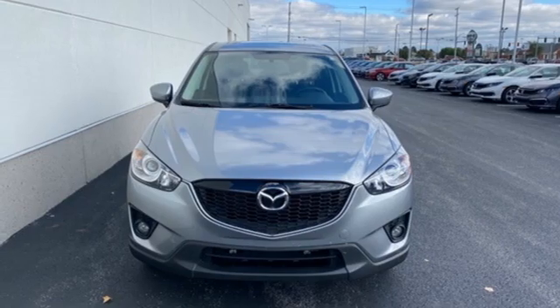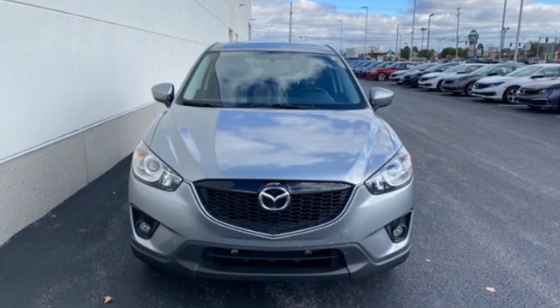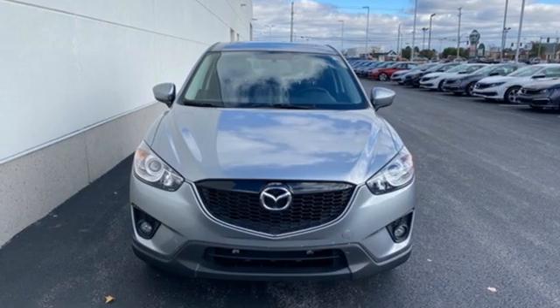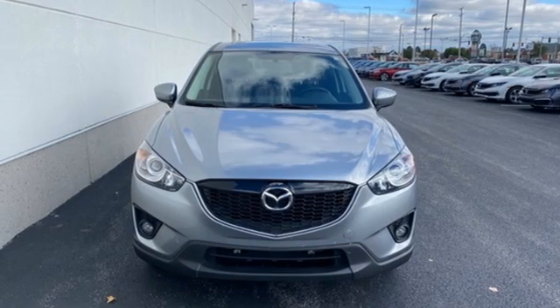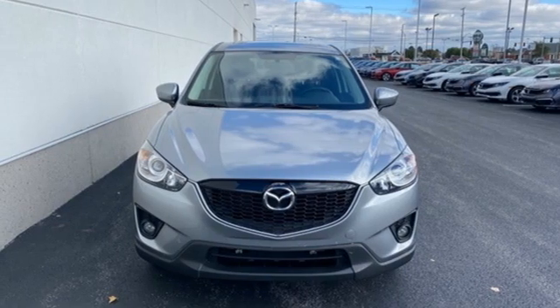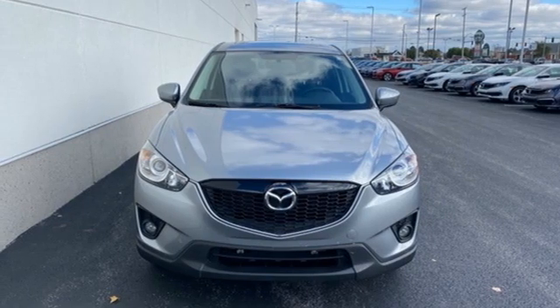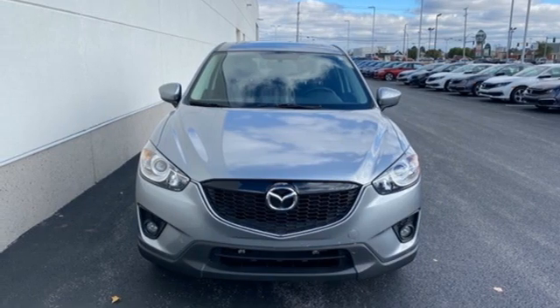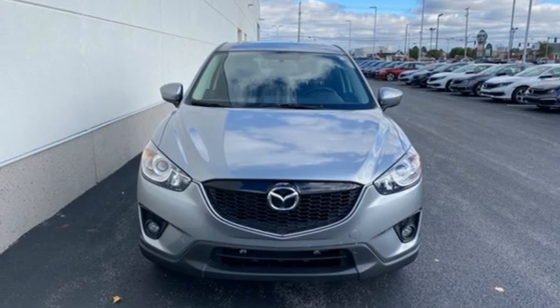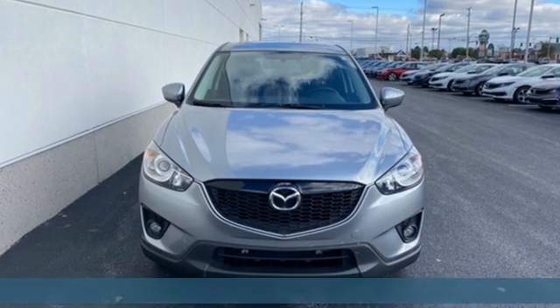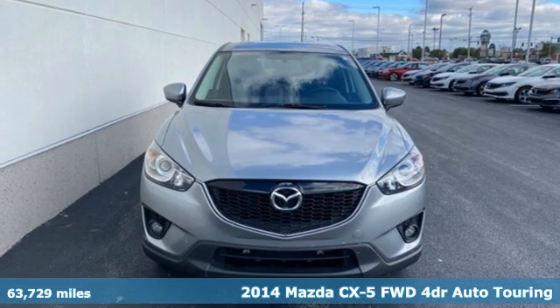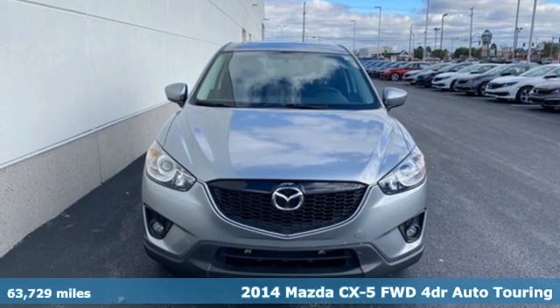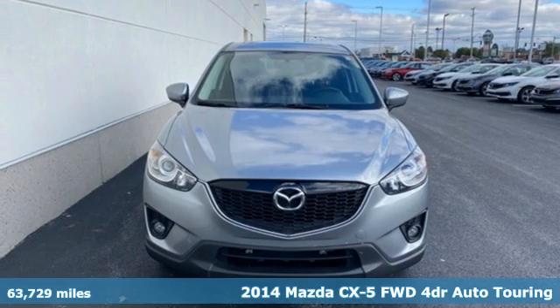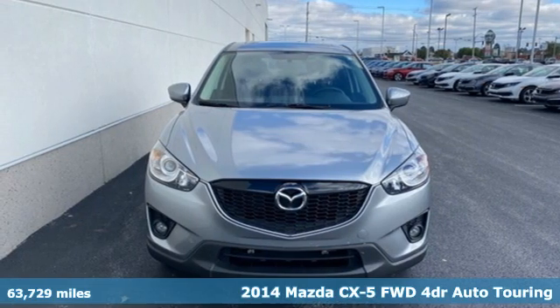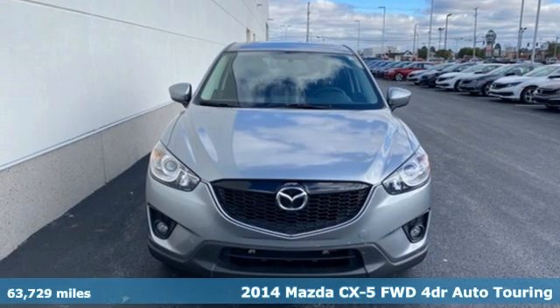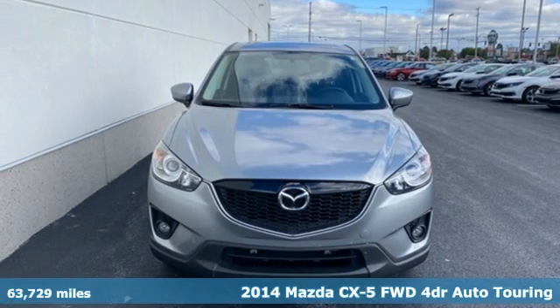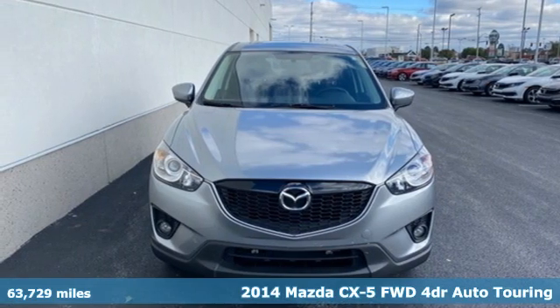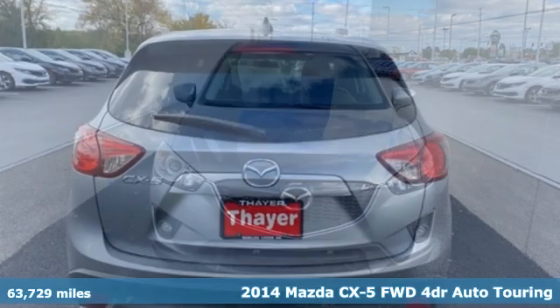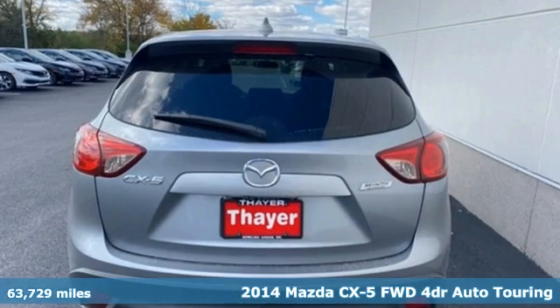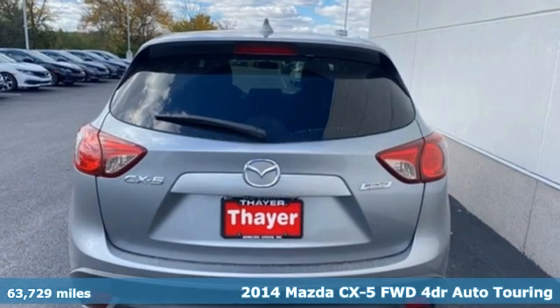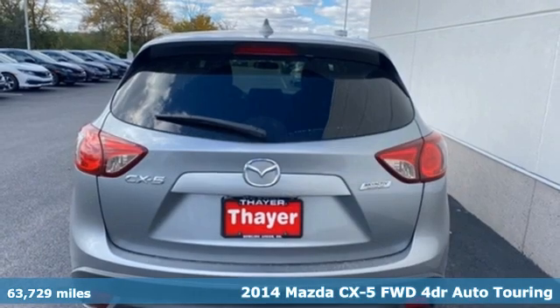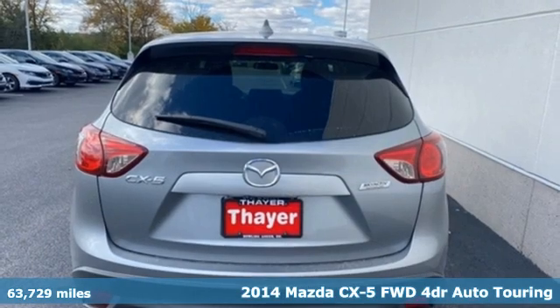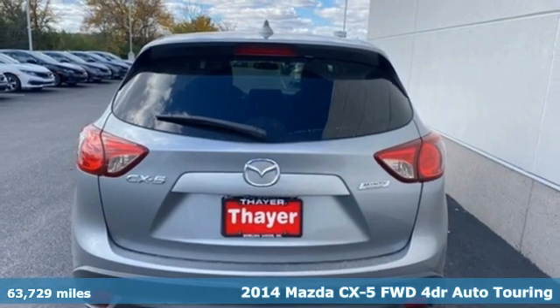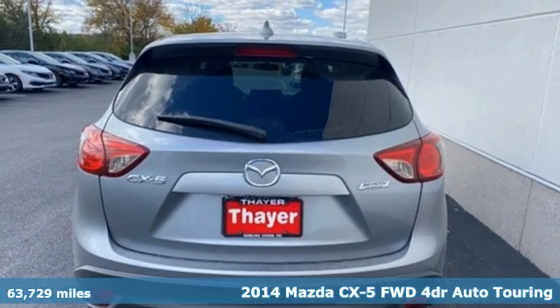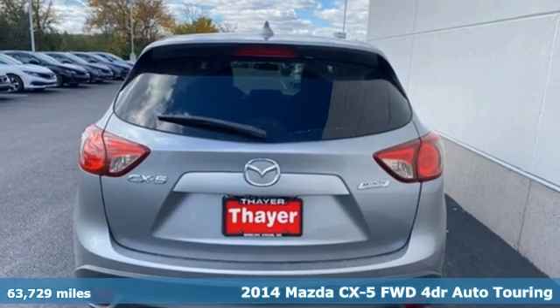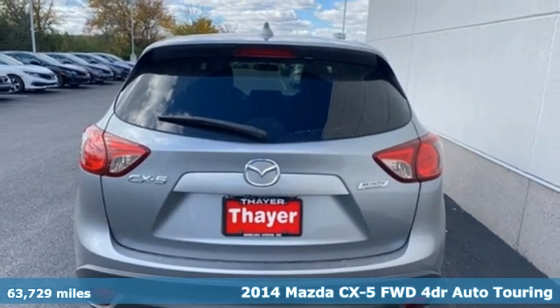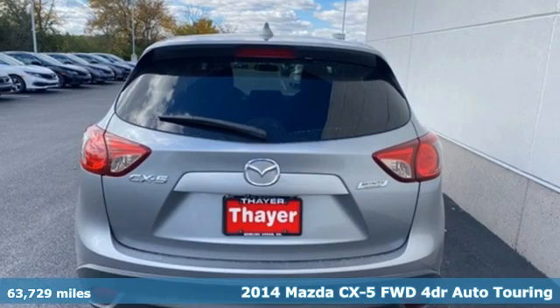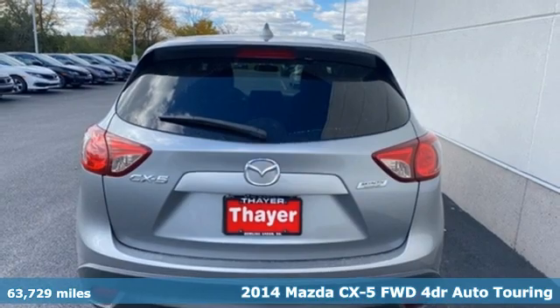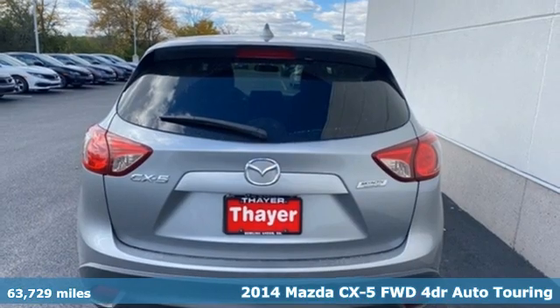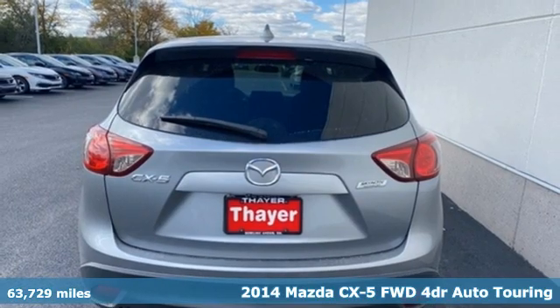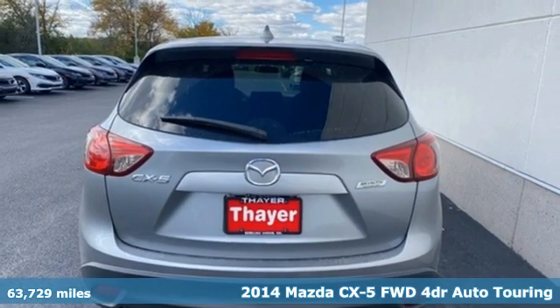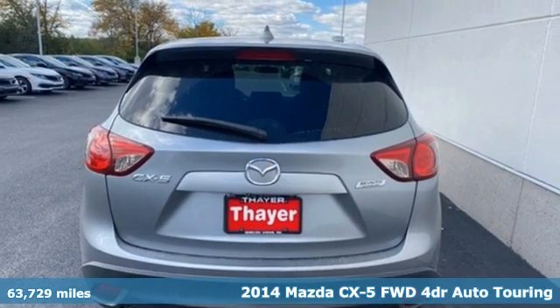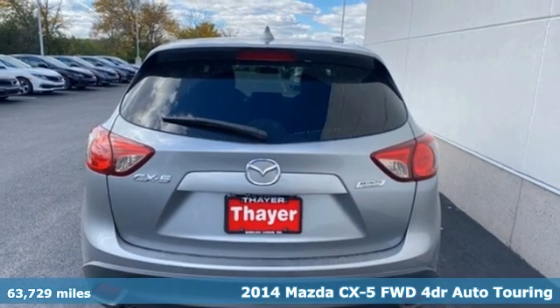It's a 2014 Mazda CX-5. For all the things that drive you, there's Mazda.